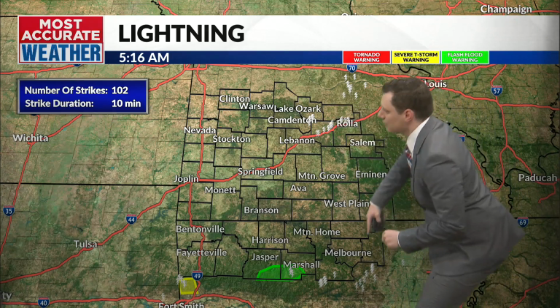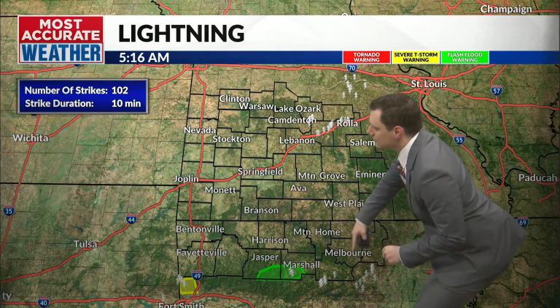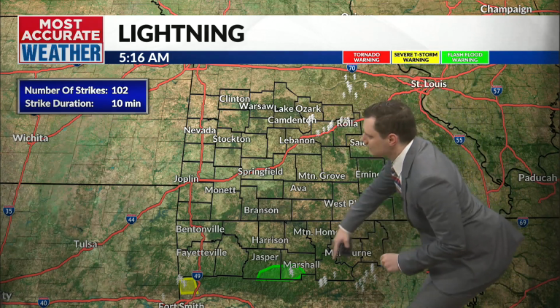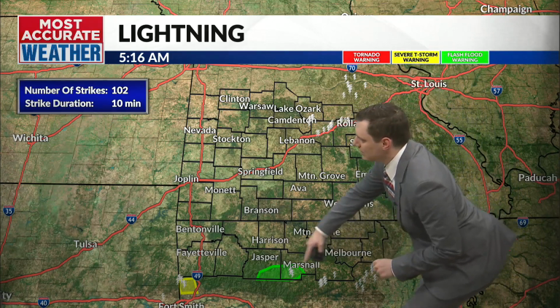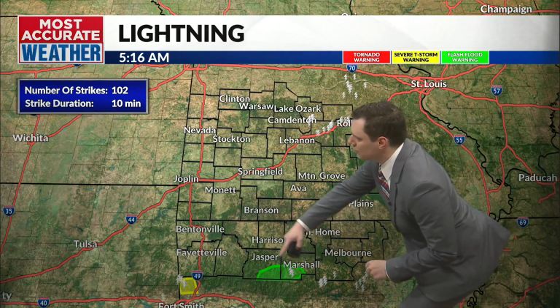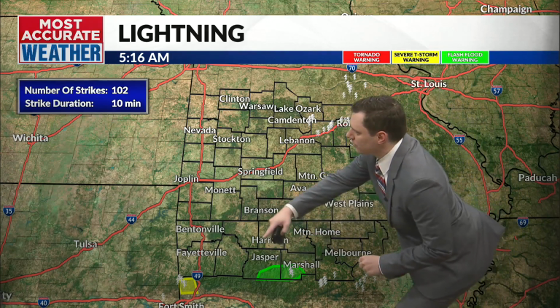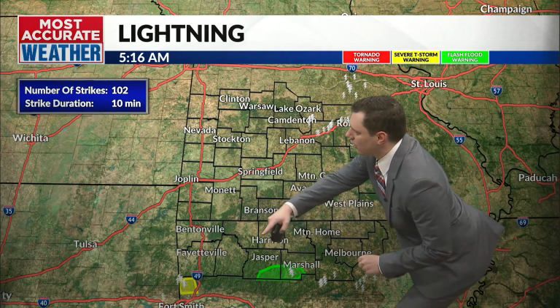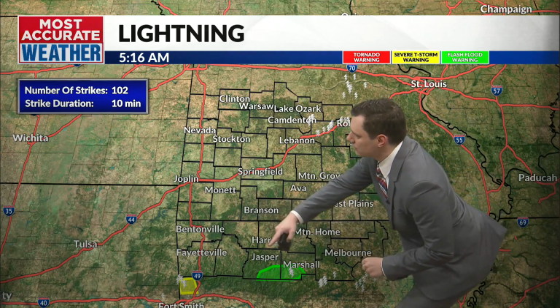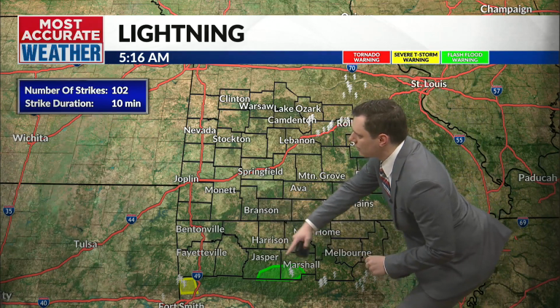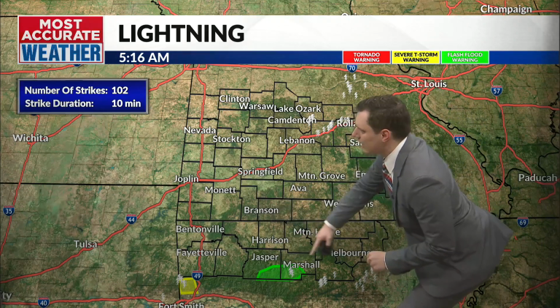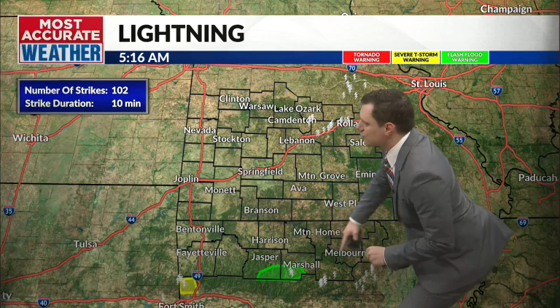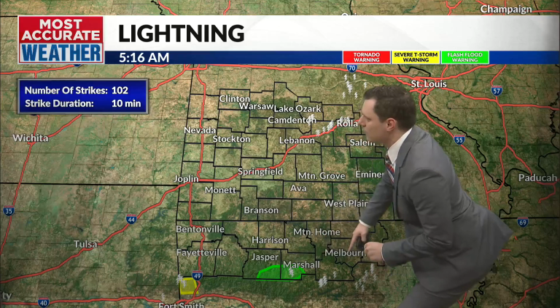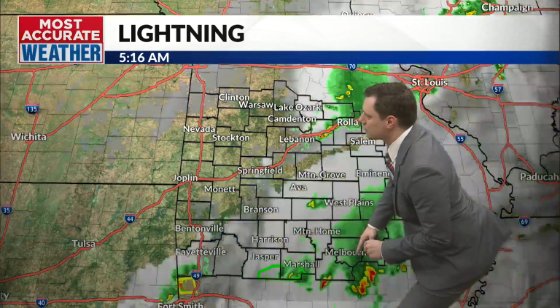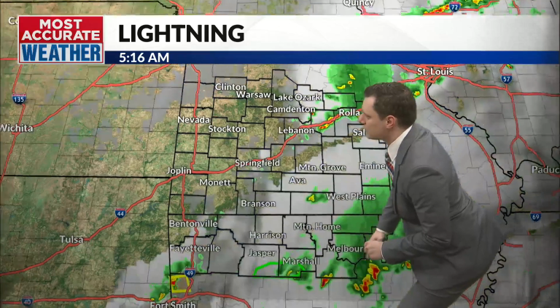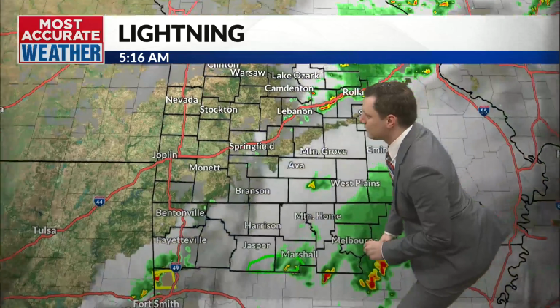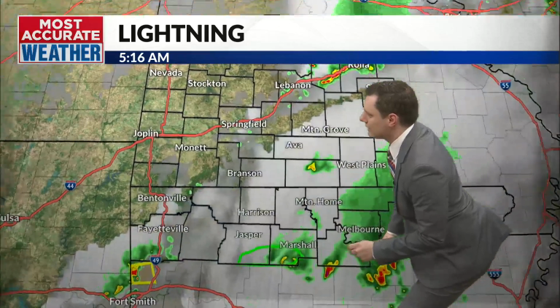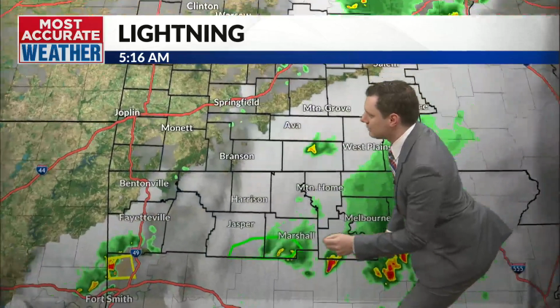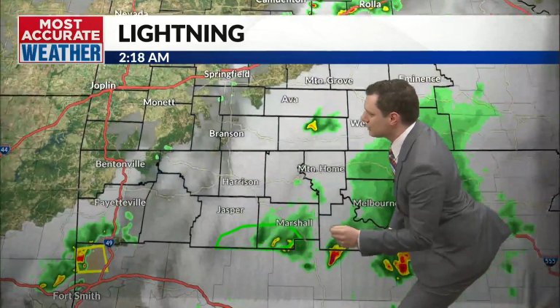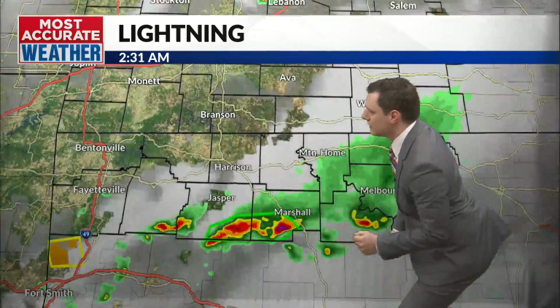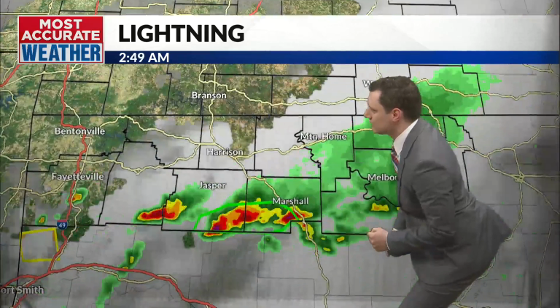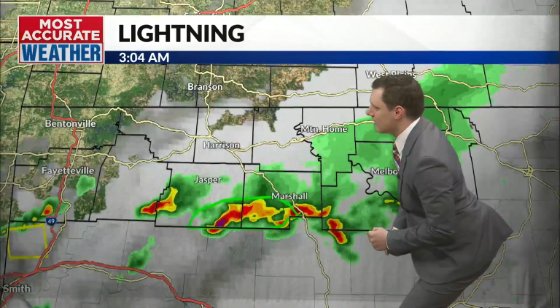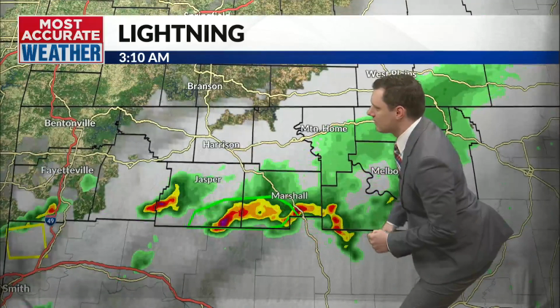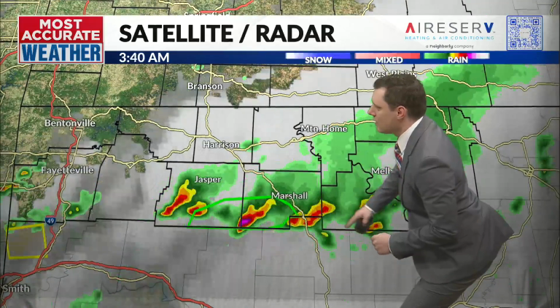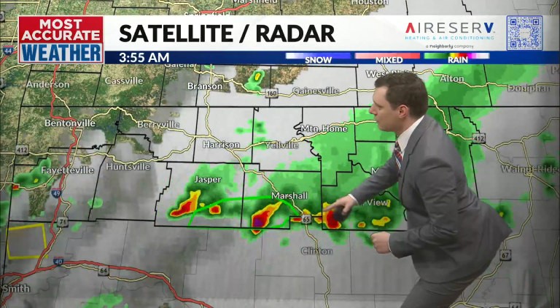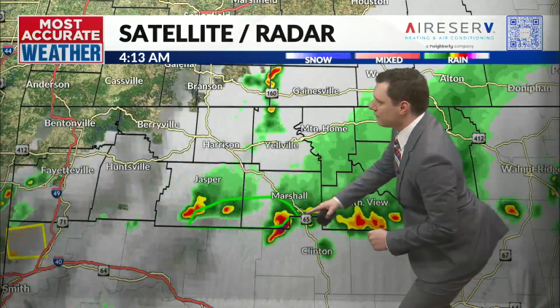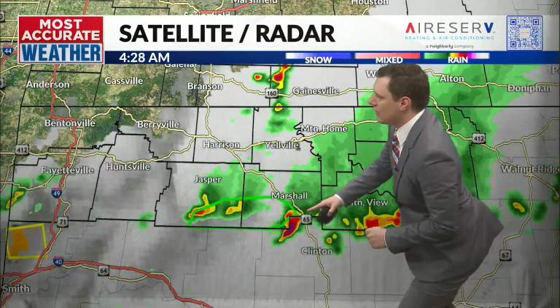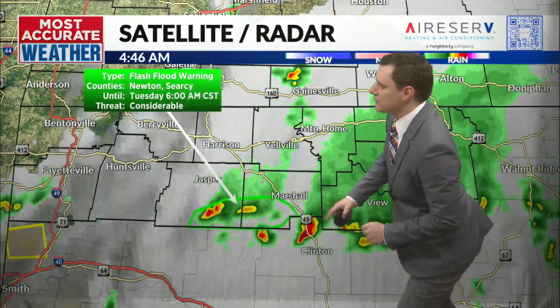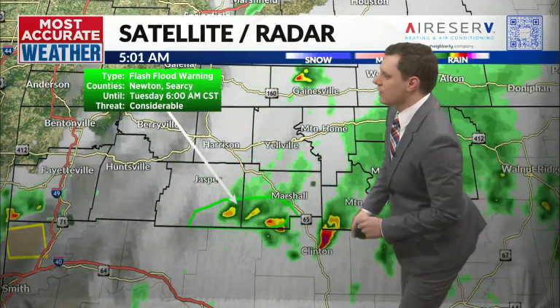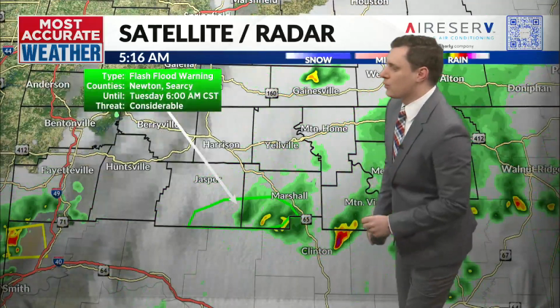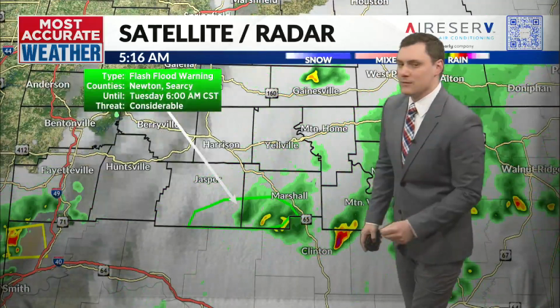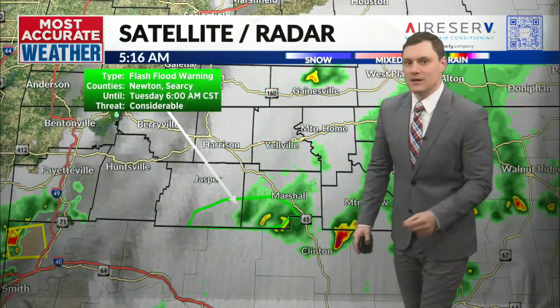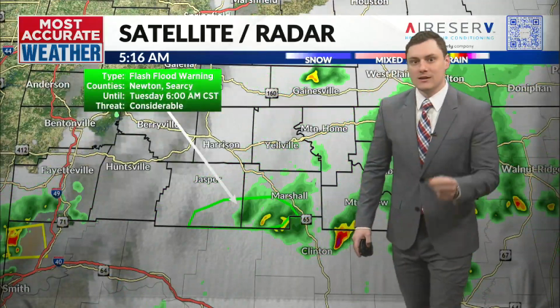Estimated strikes: 102 in the last 10 minutes. You can see the cell up here producing that lightning, and you can see it in northern Arkansas as well producing that lightning. And then zooming in down there, we have a flash flood warning because...